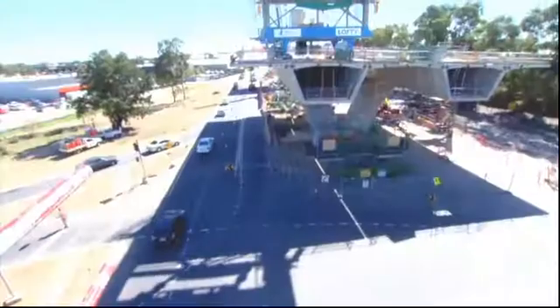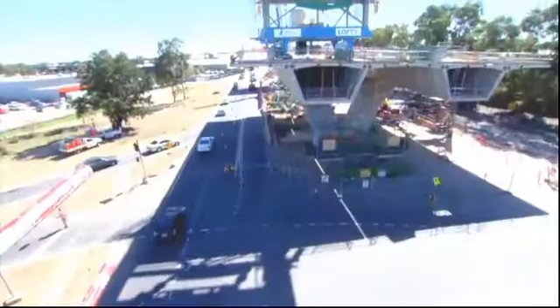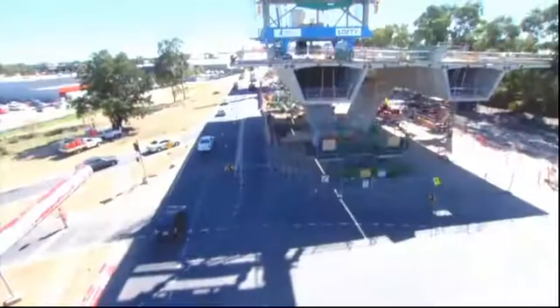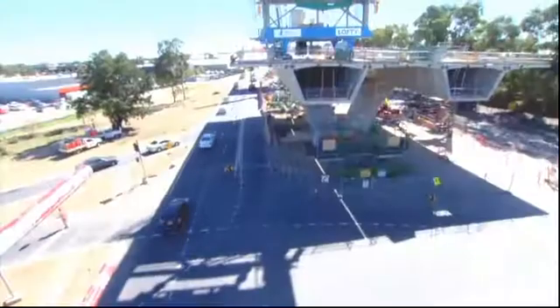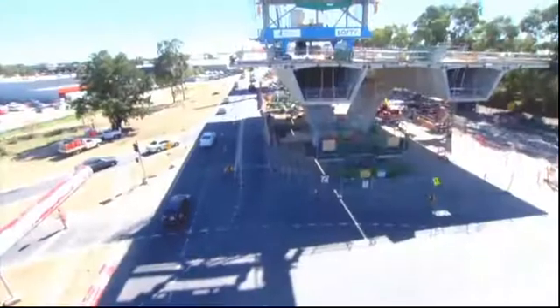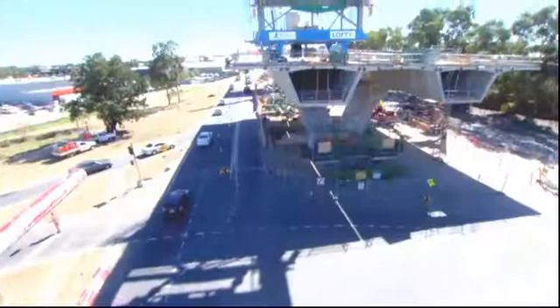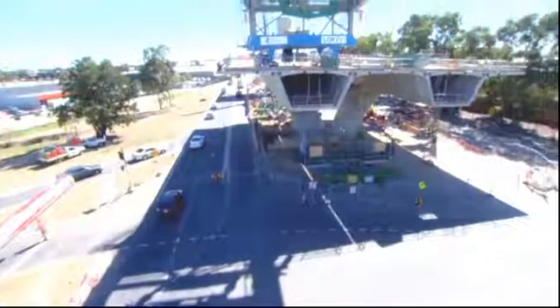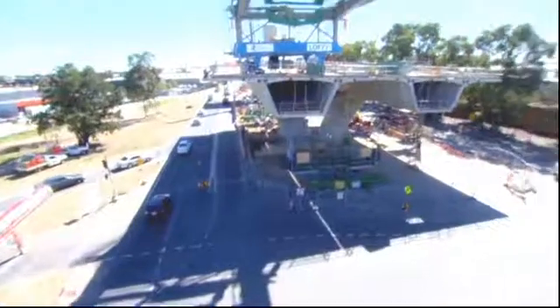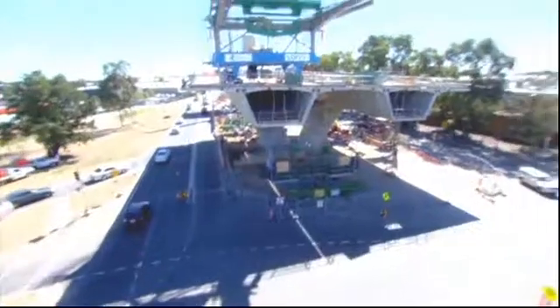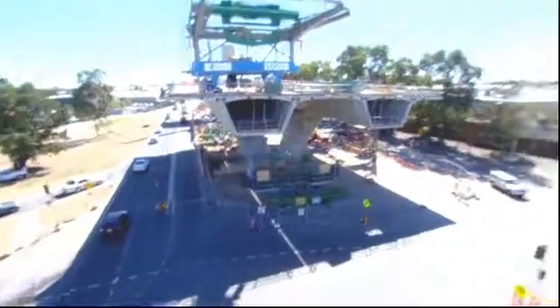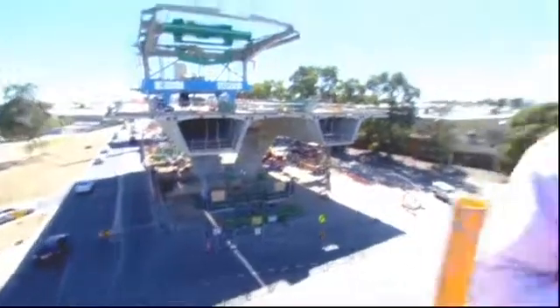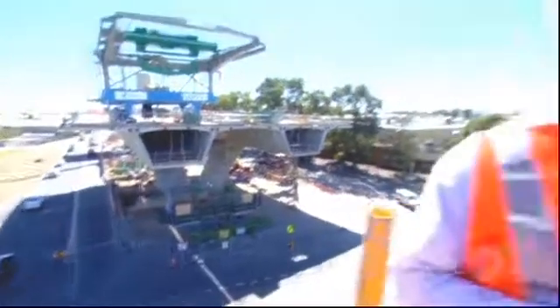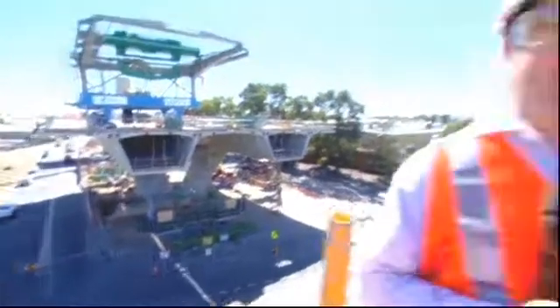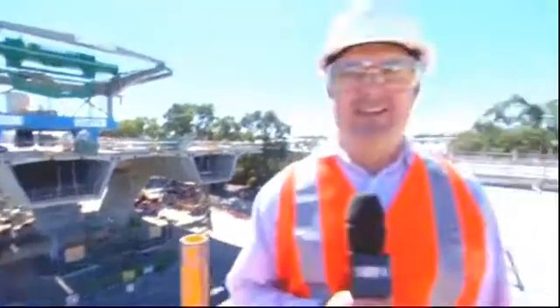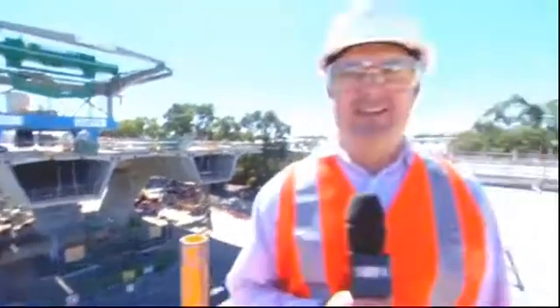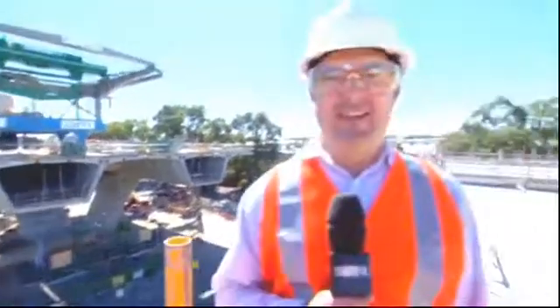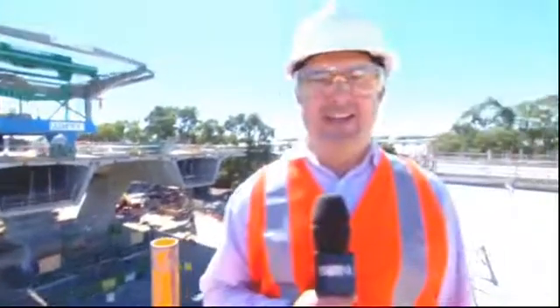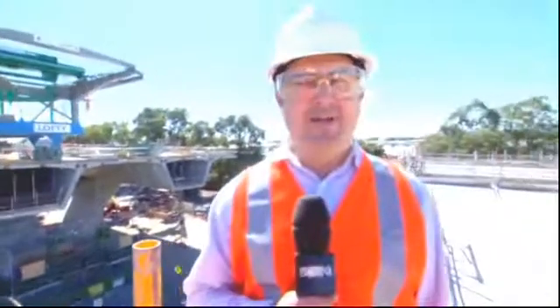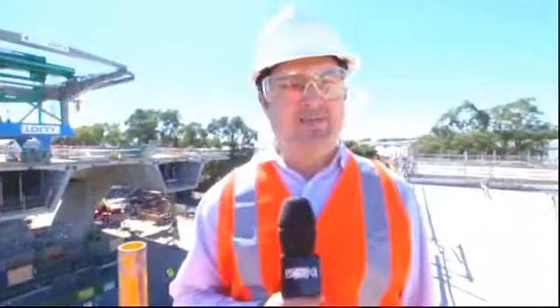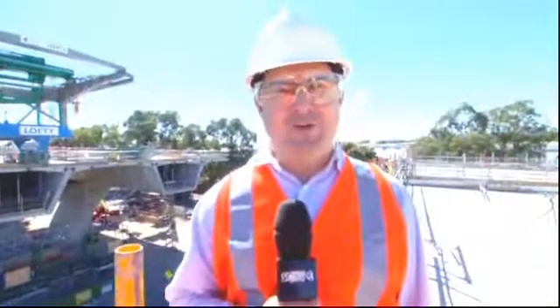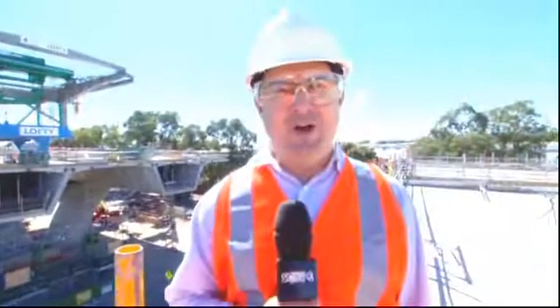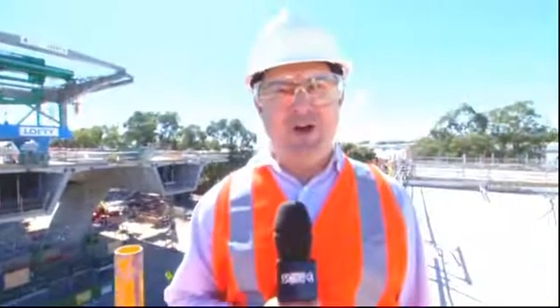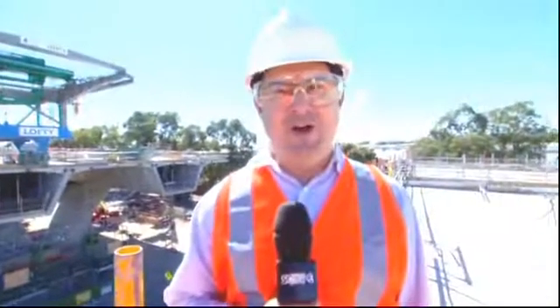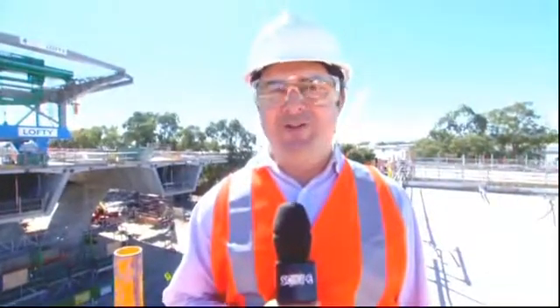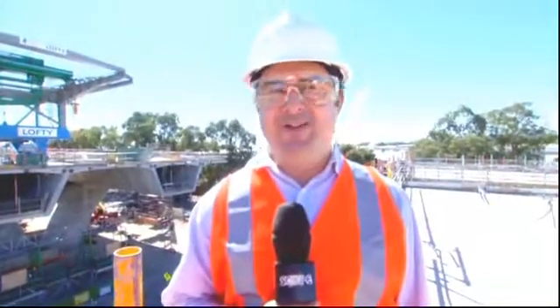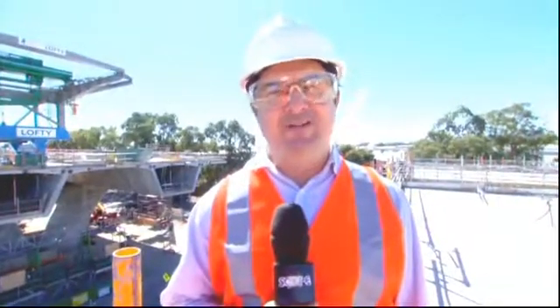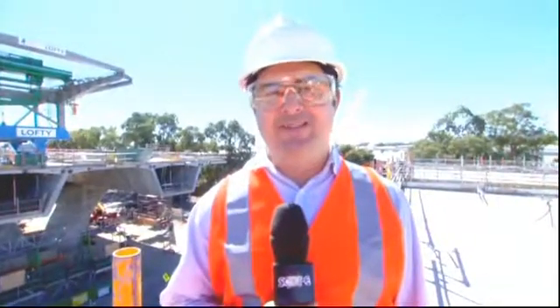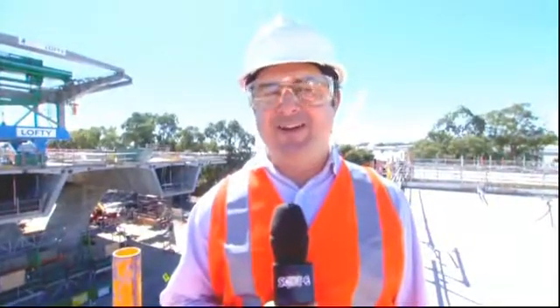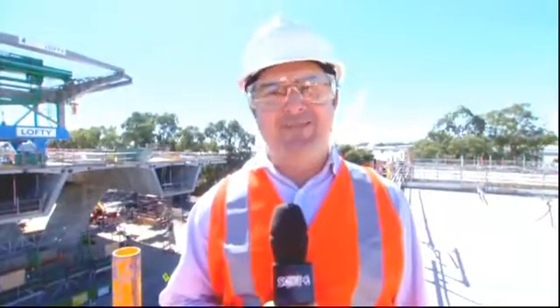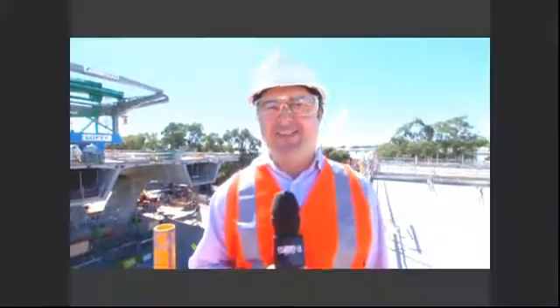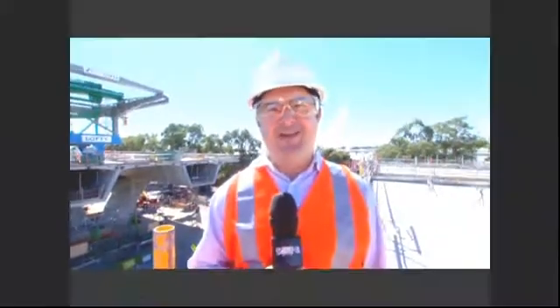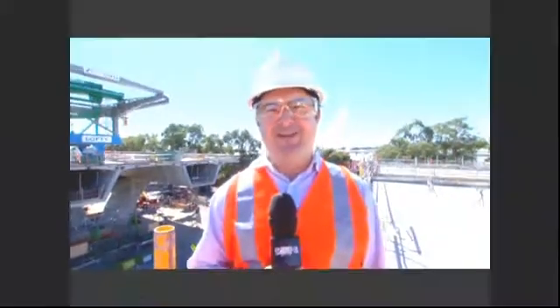So as you can see, engineers like me have a lot to think about to build a road that drivers don't have to think about at all.